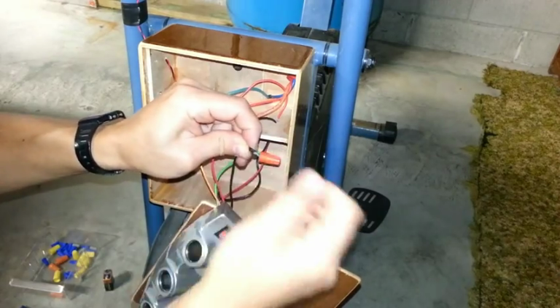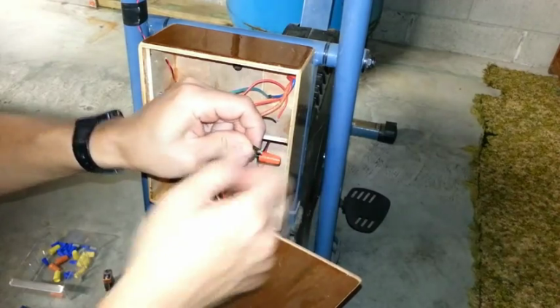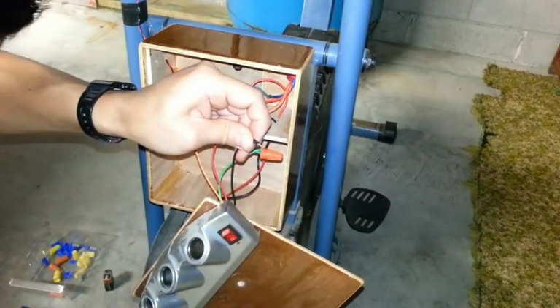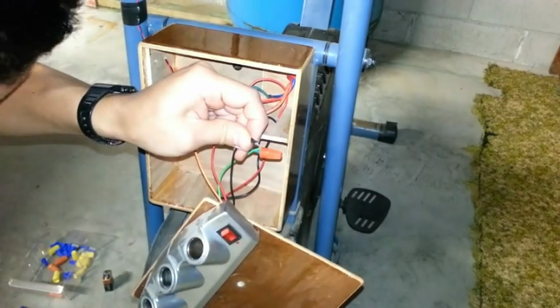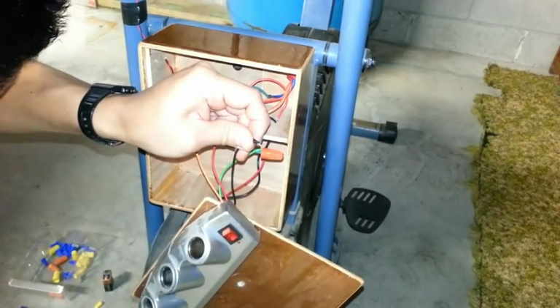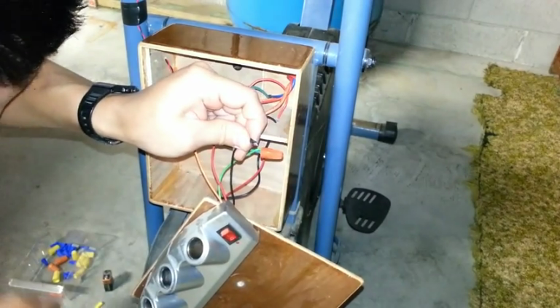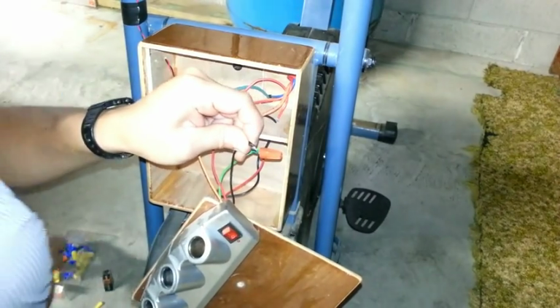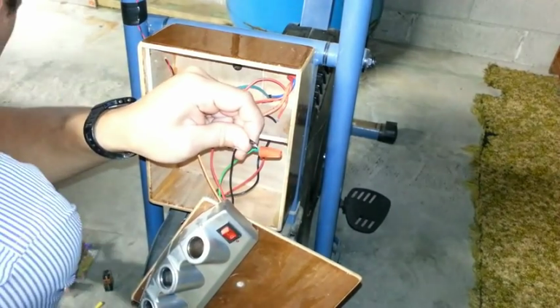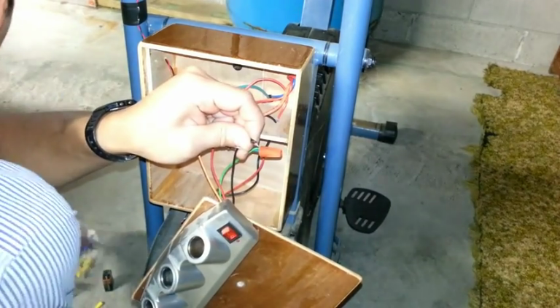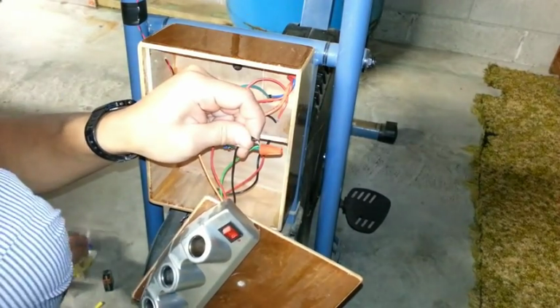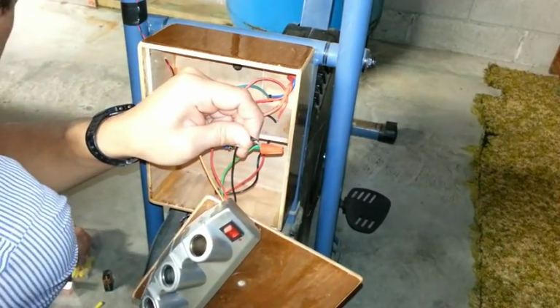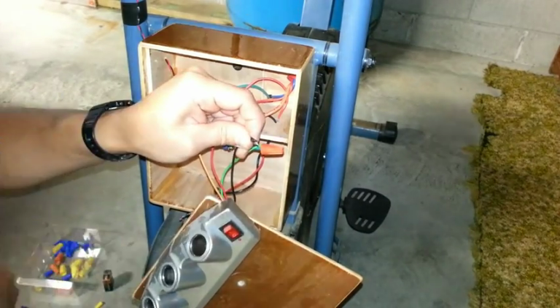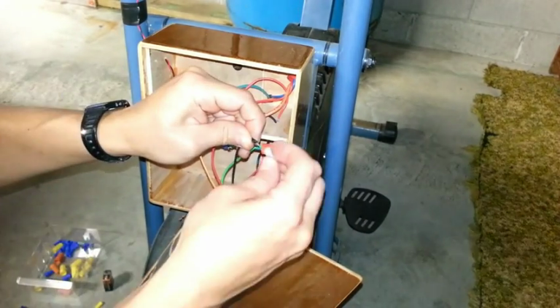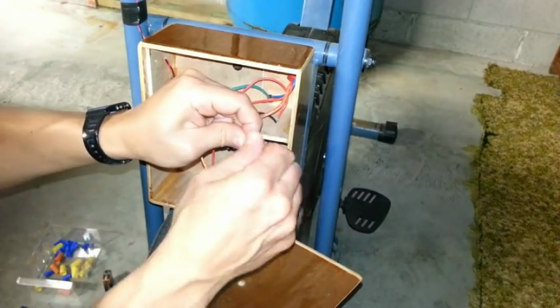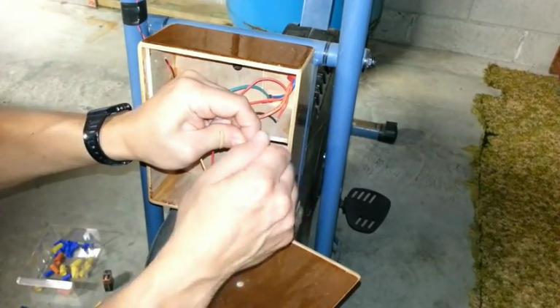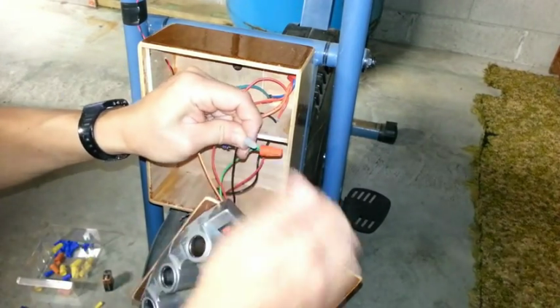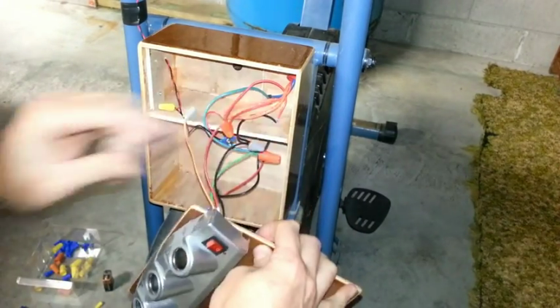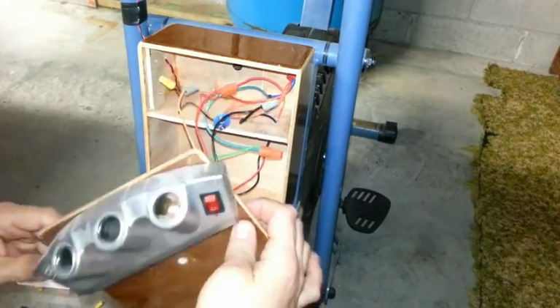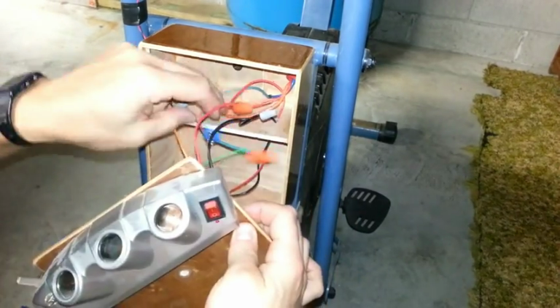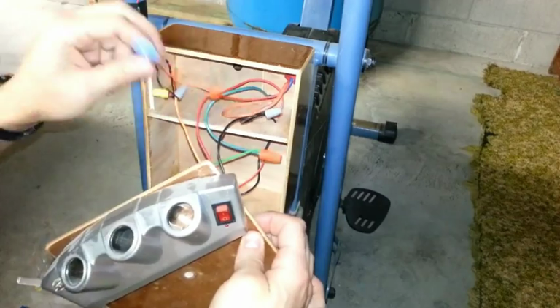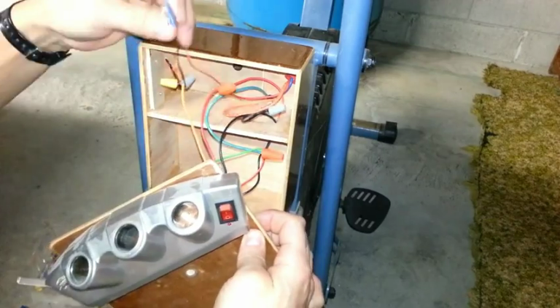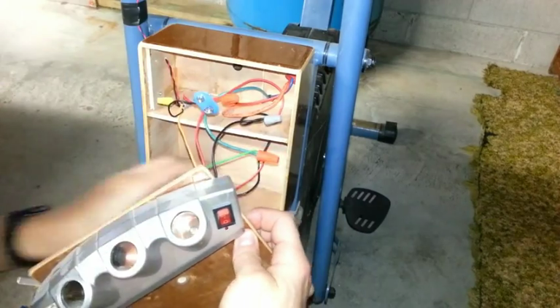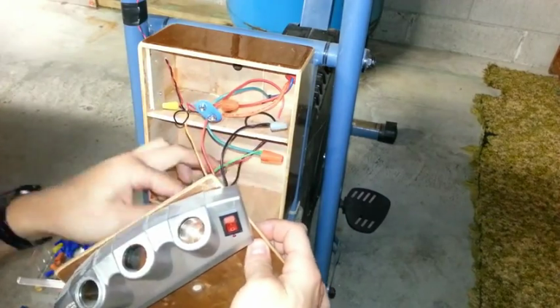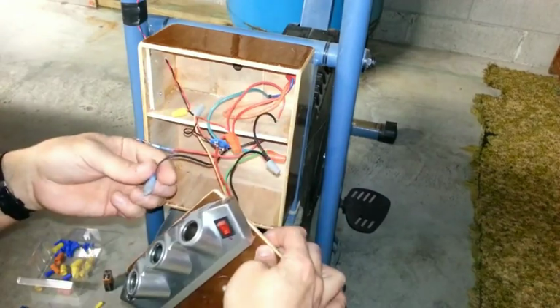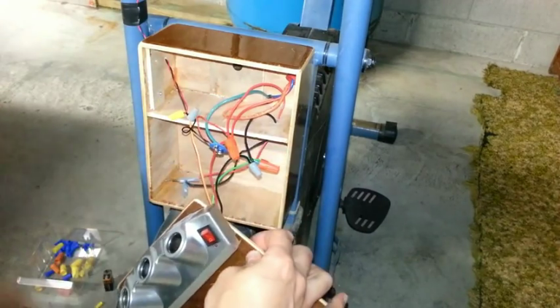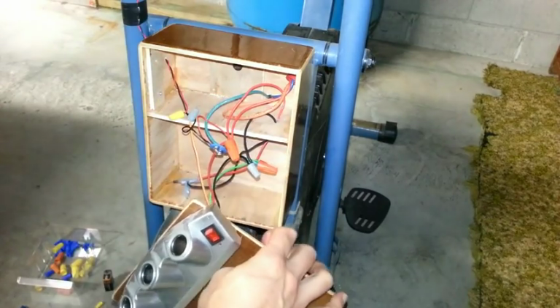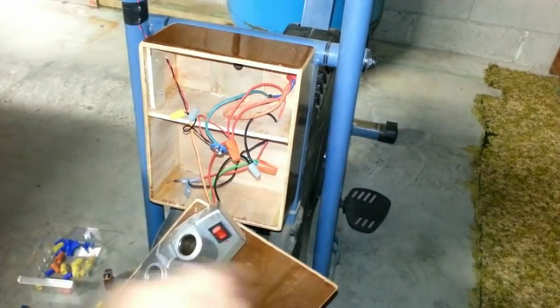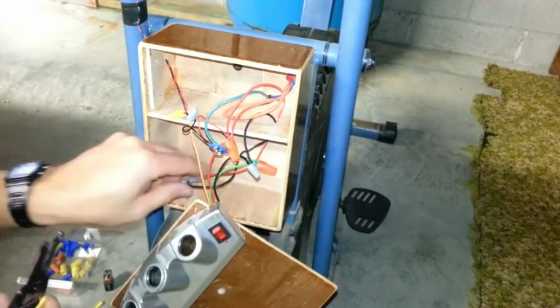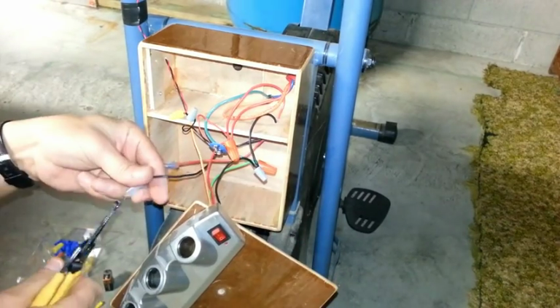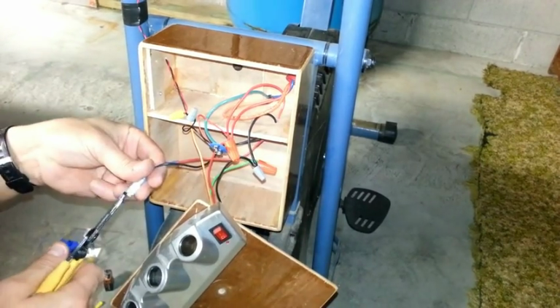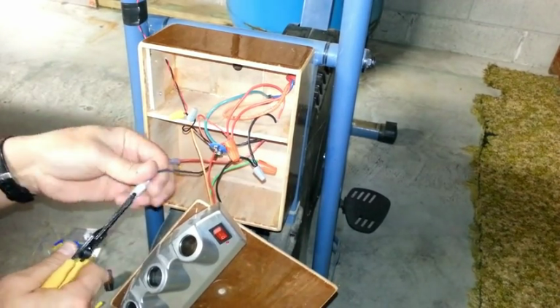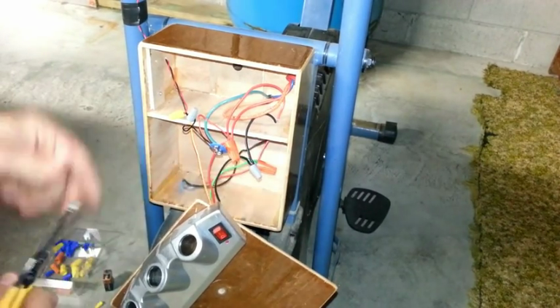I know you guys are going to be asking for schematics, which — I'm sorry — I just don't have at this point.